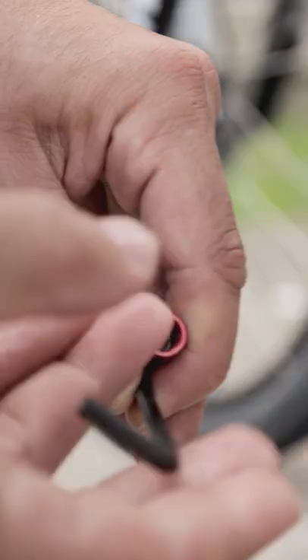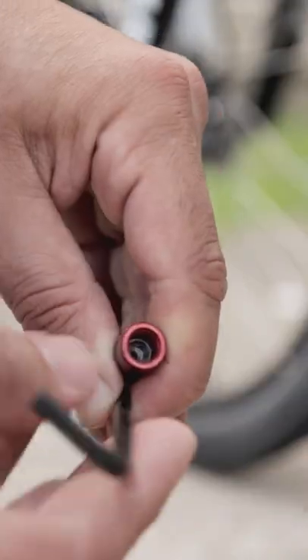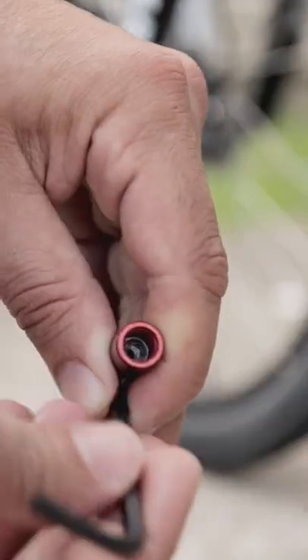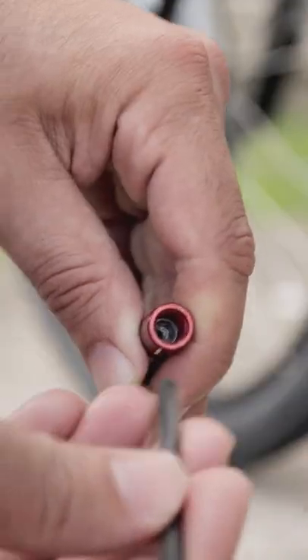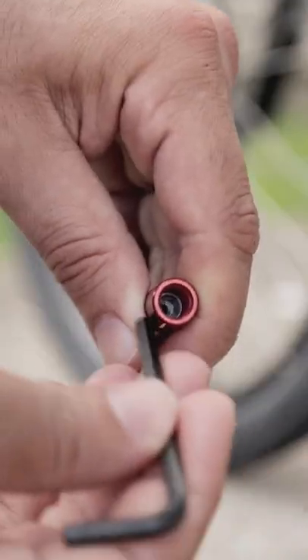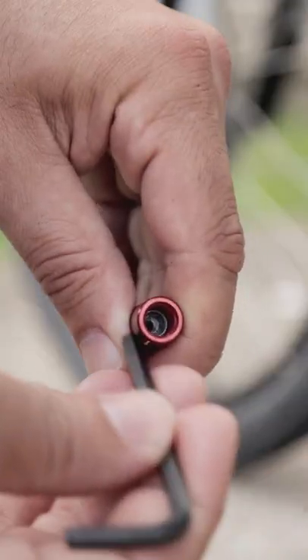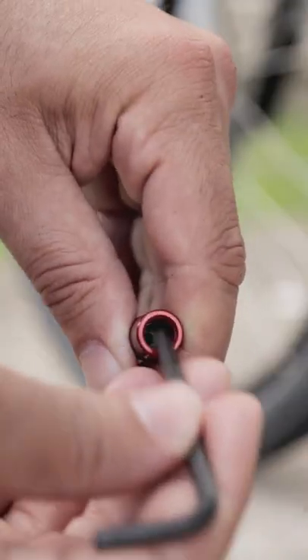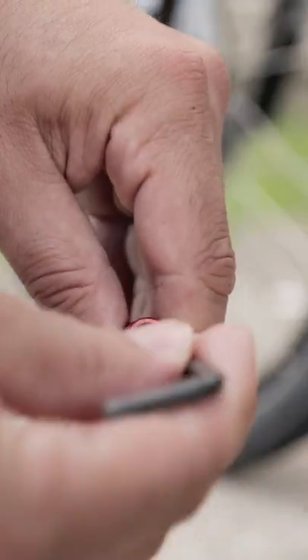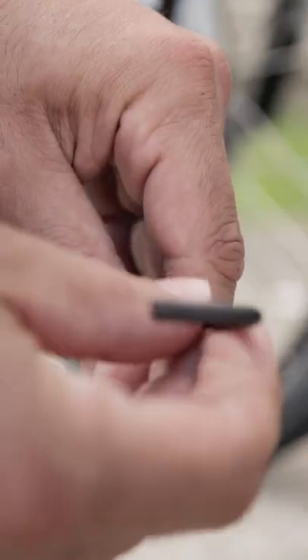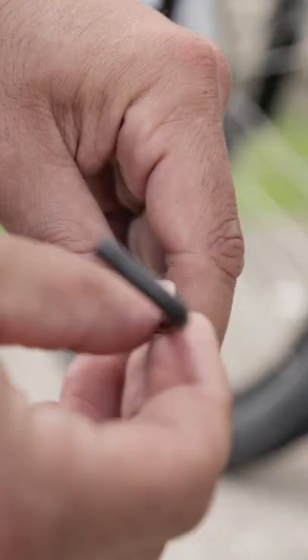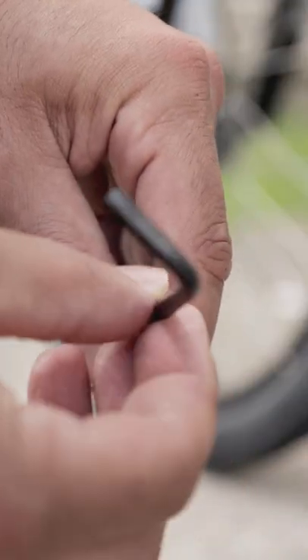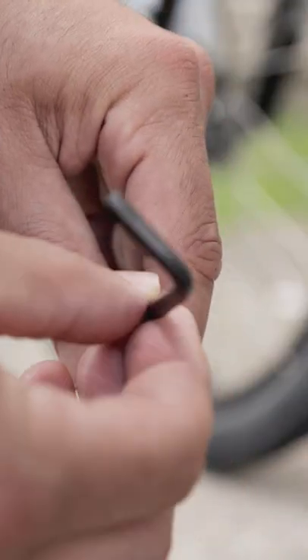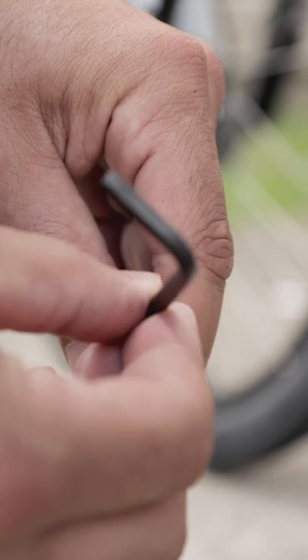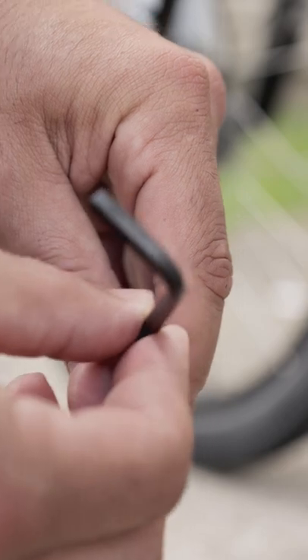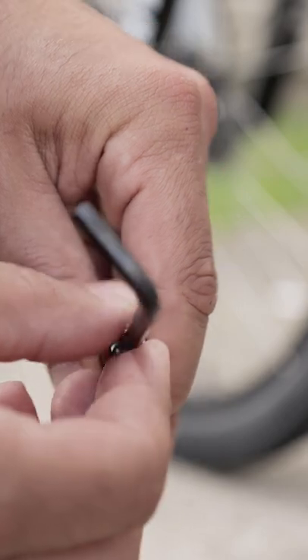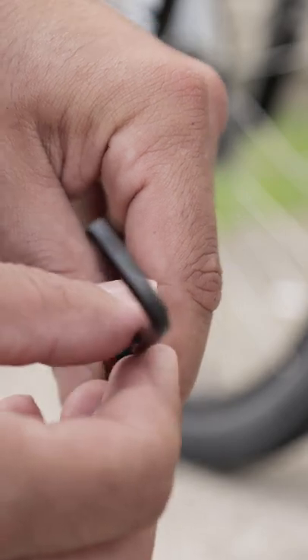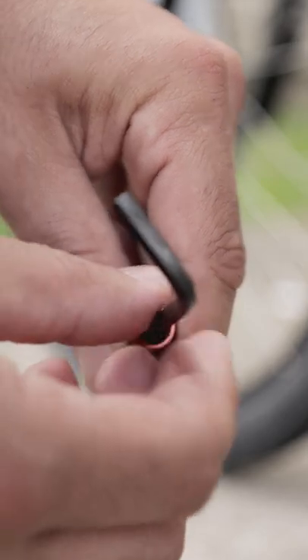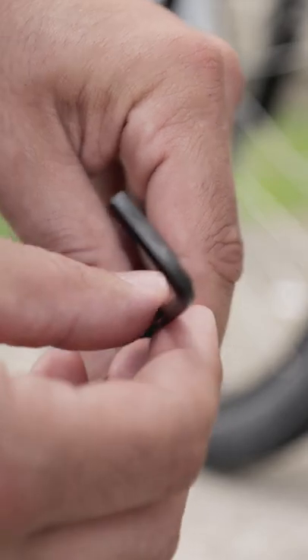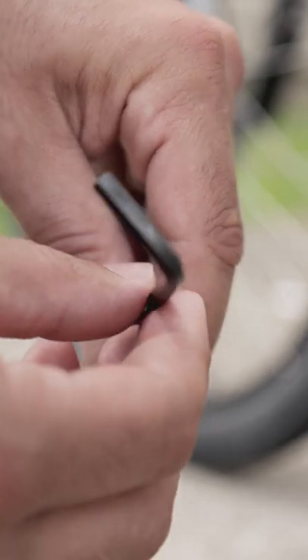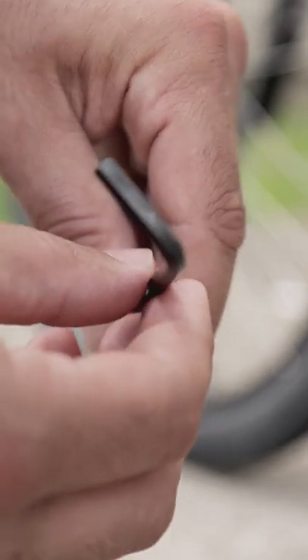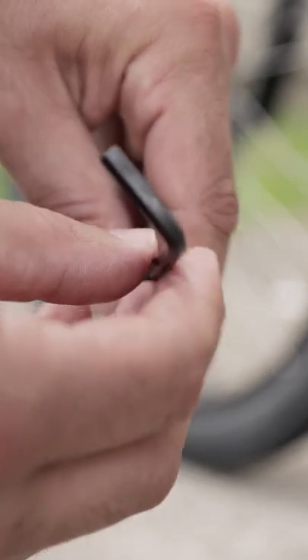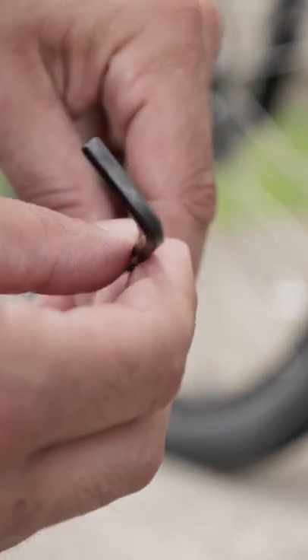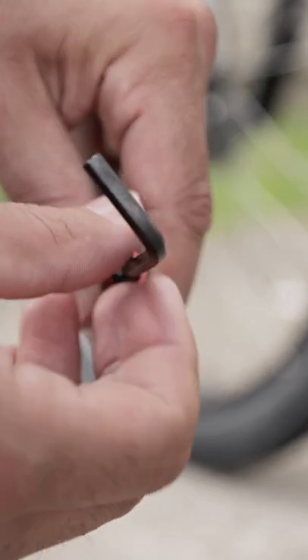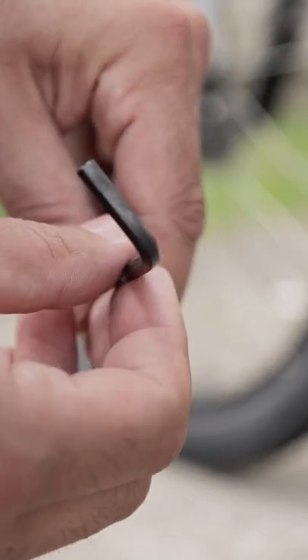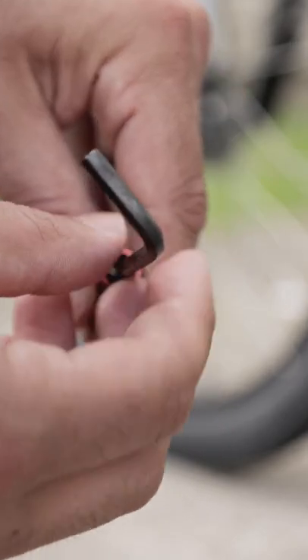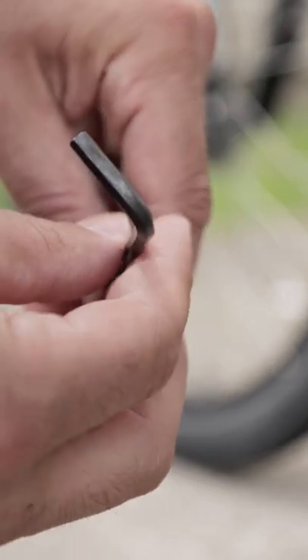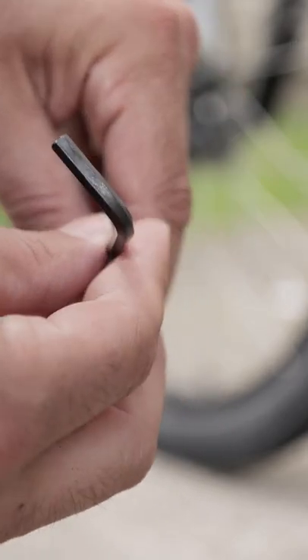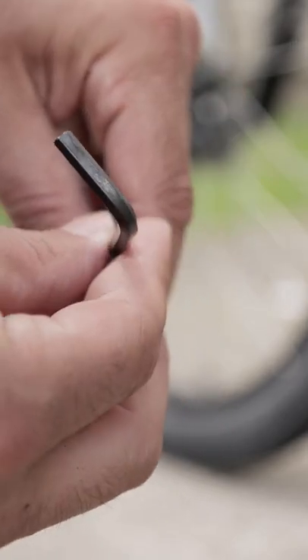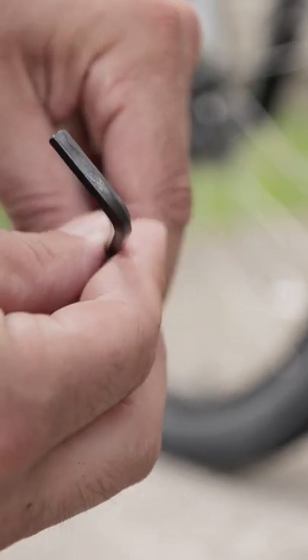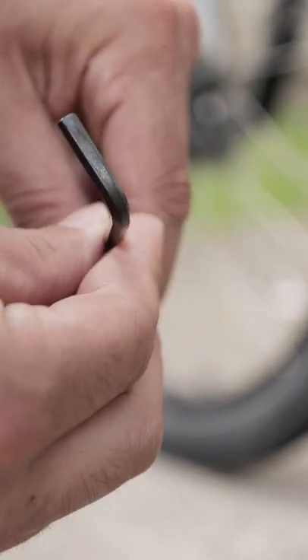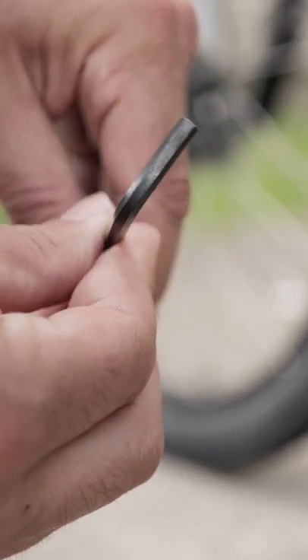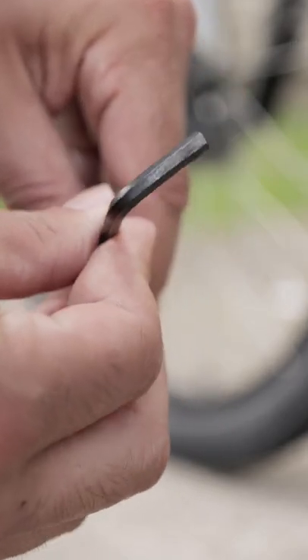Now you'll have to set them up. In my case I want them at about 15 psi. So here's the hack.